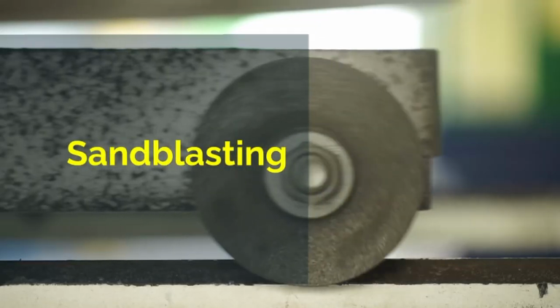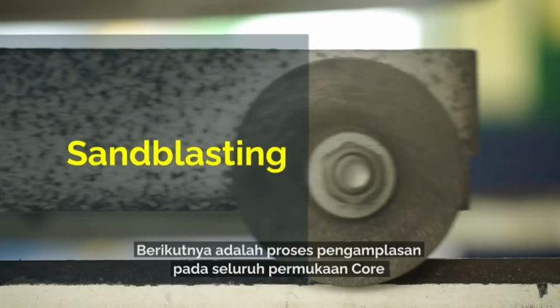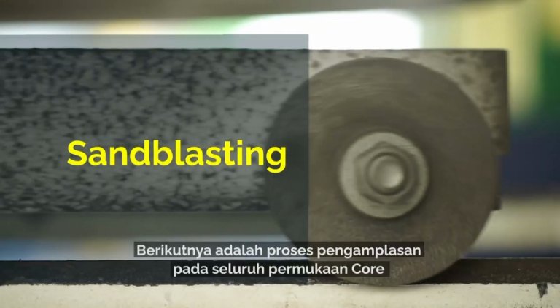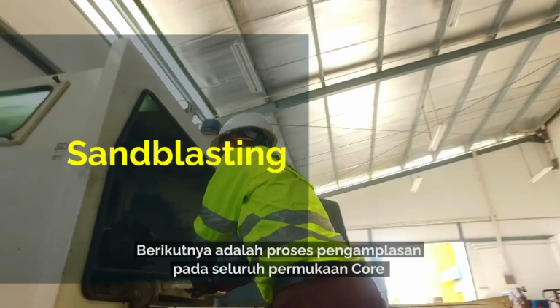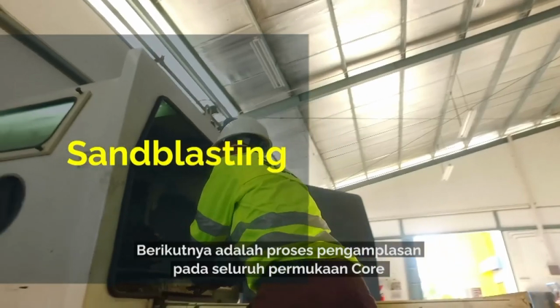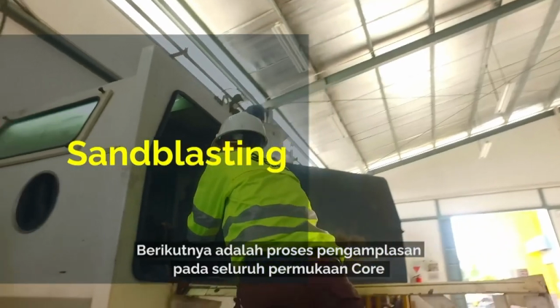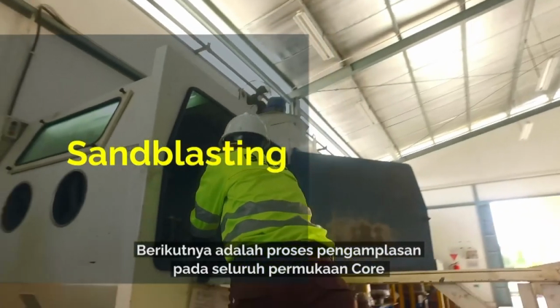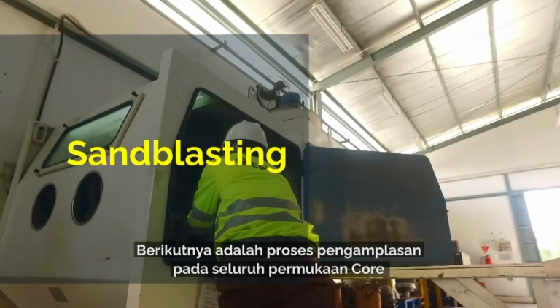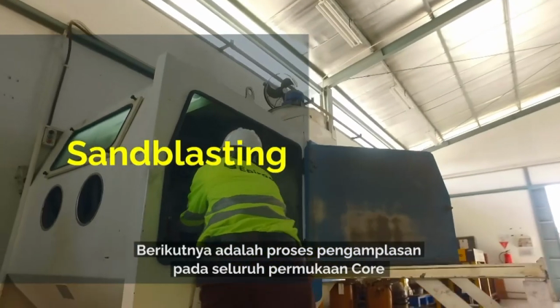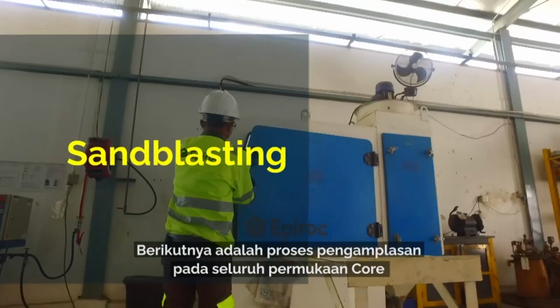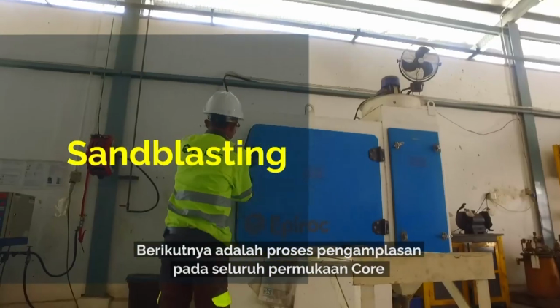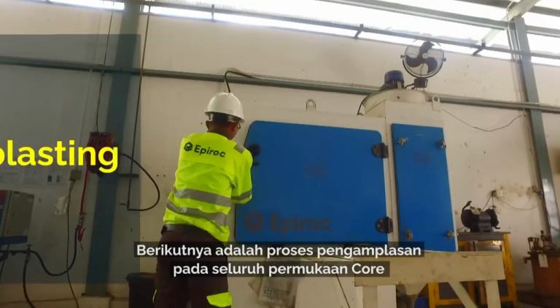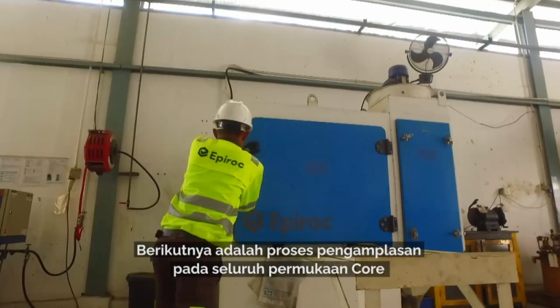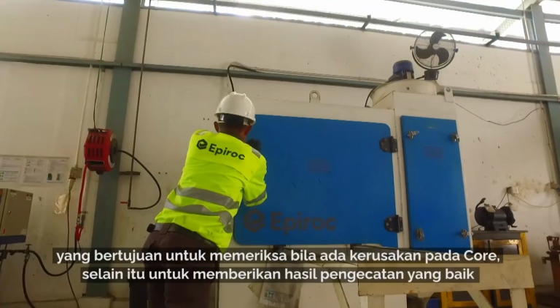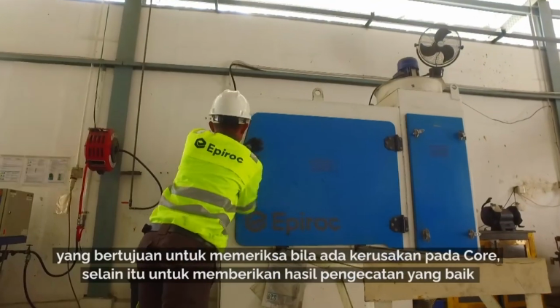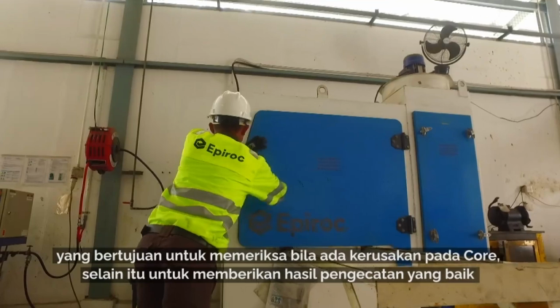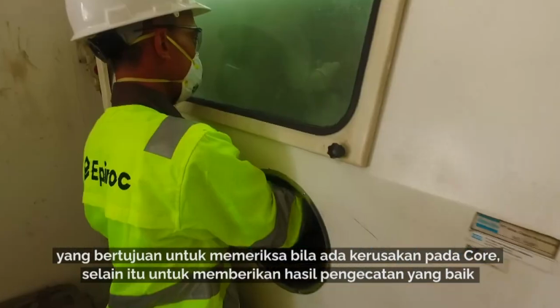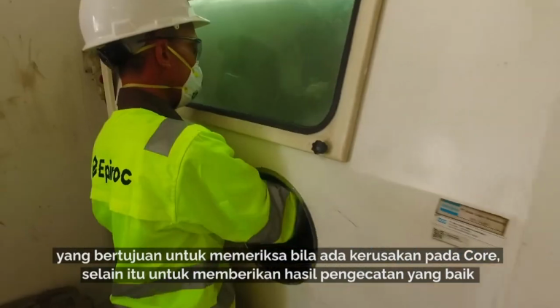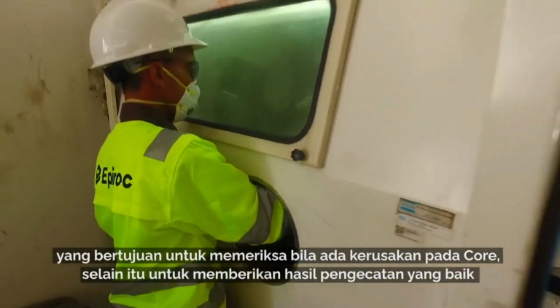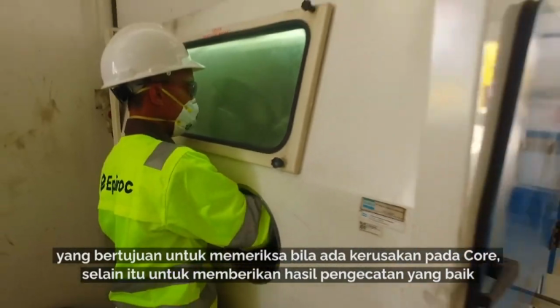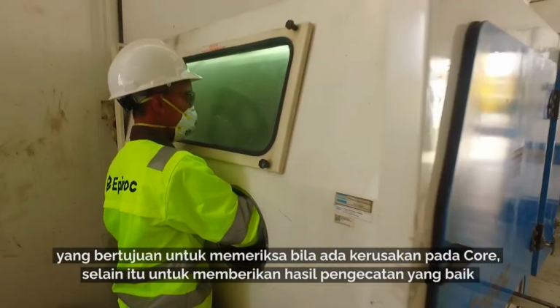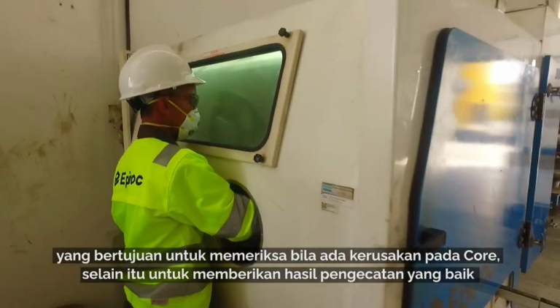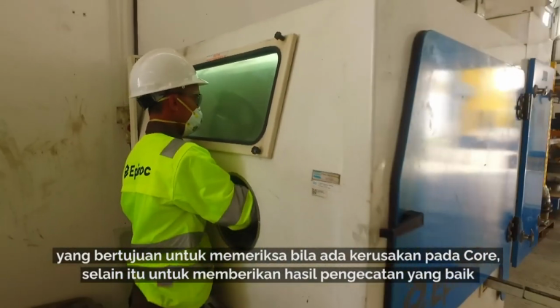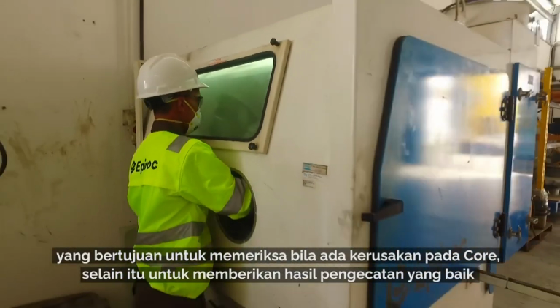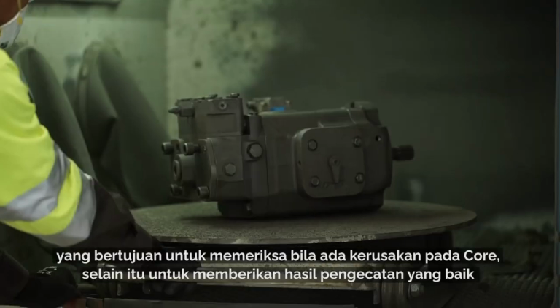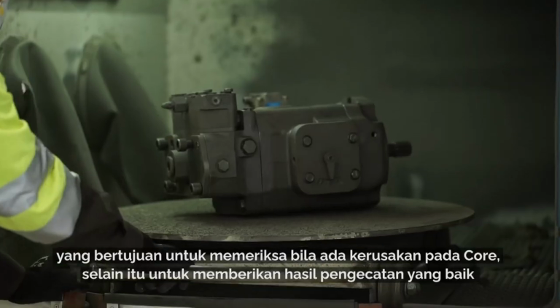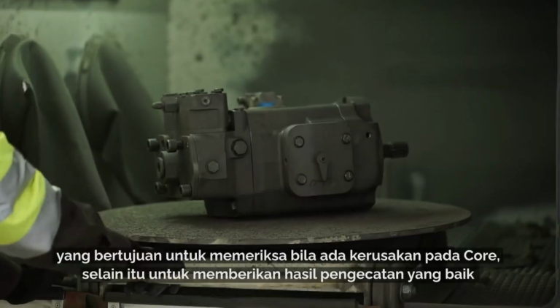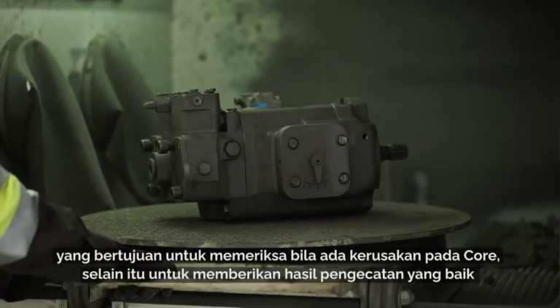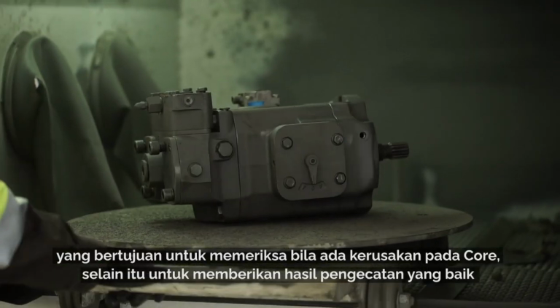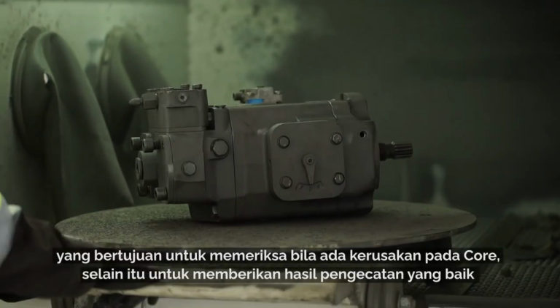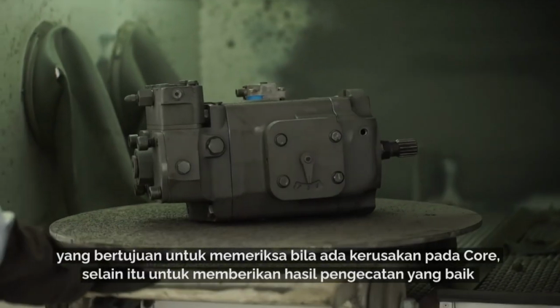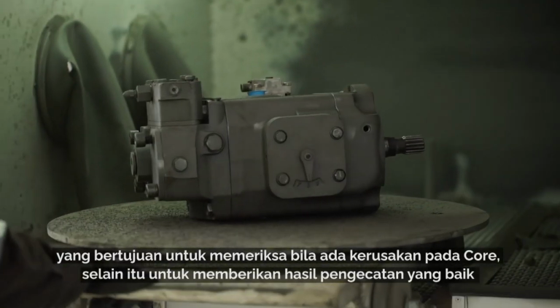All core bodies are sandblasted back to bare metal to check there is no damage to the core and to give a completely clean finish for painting.